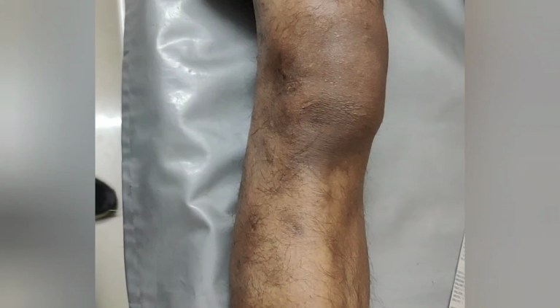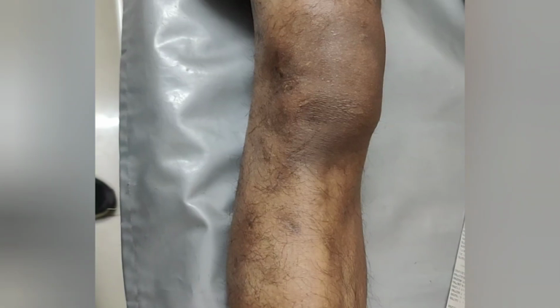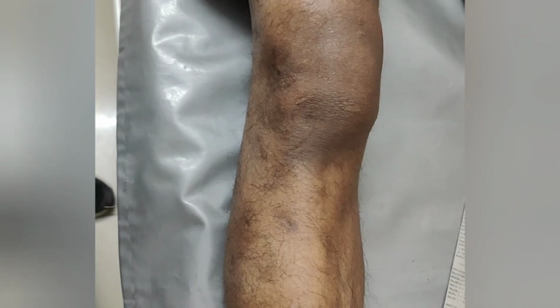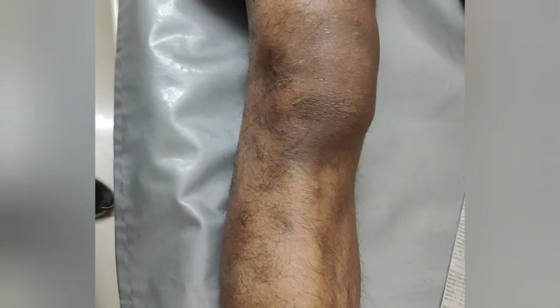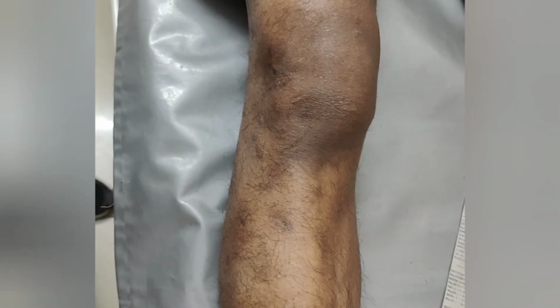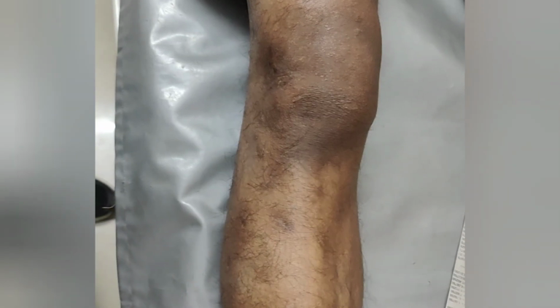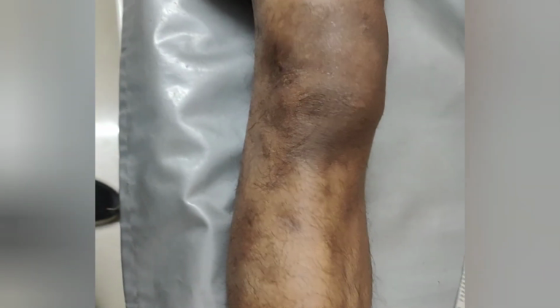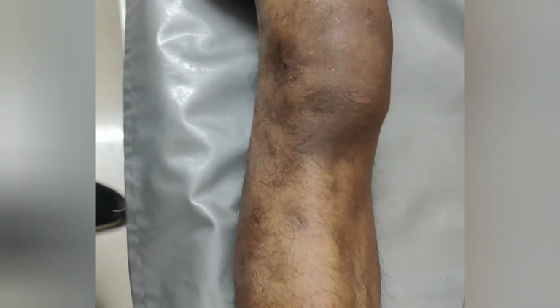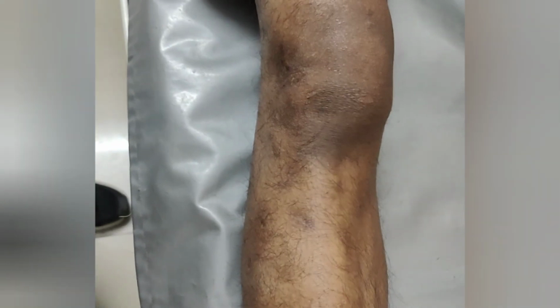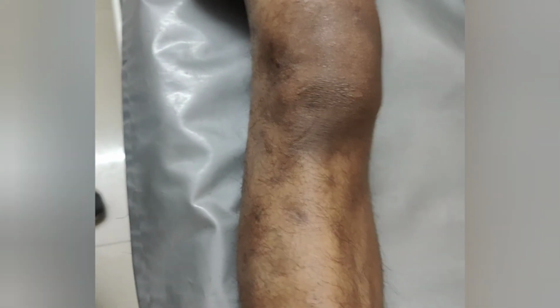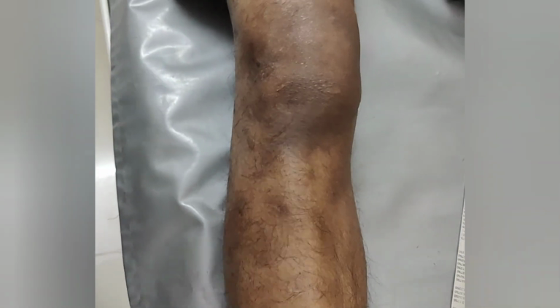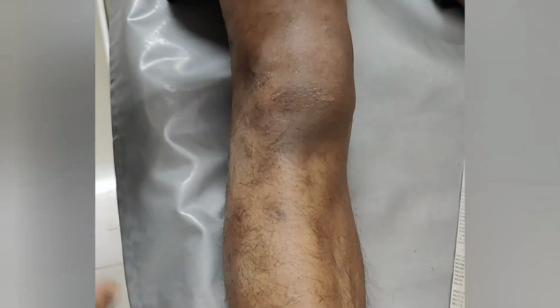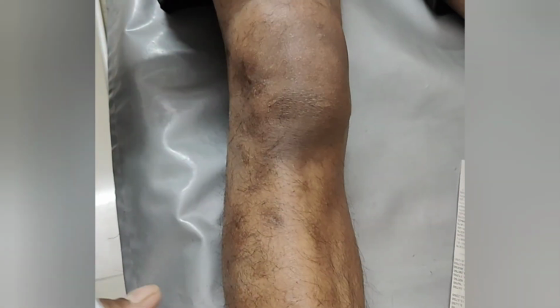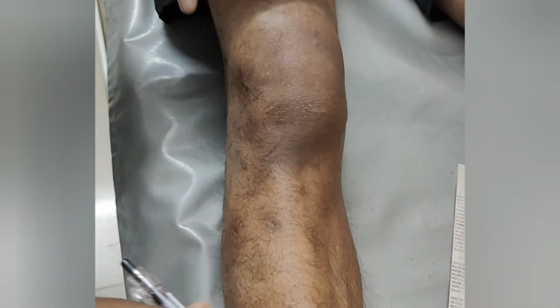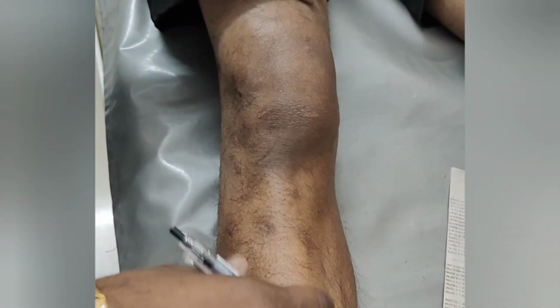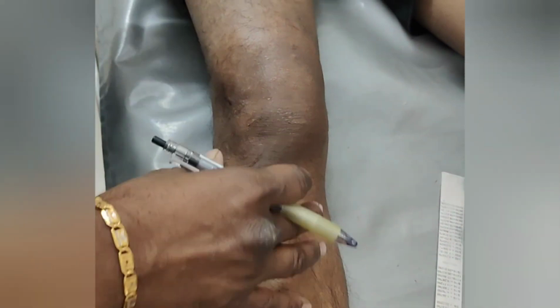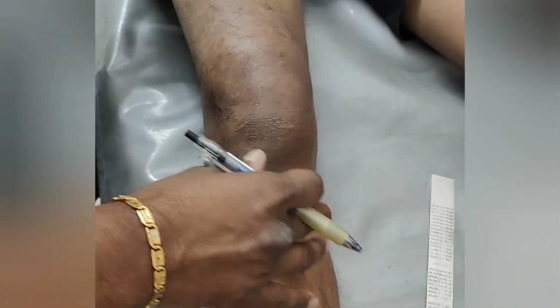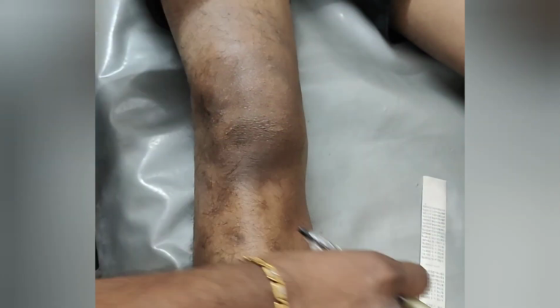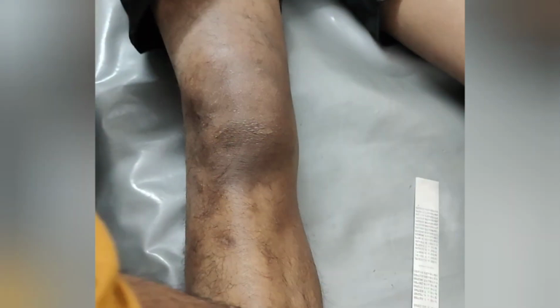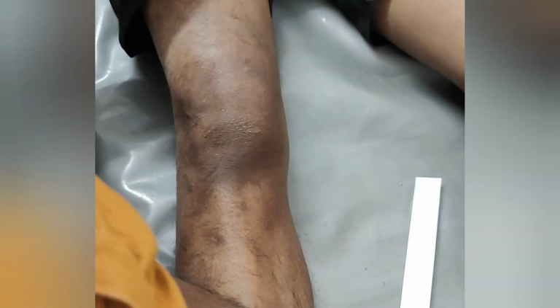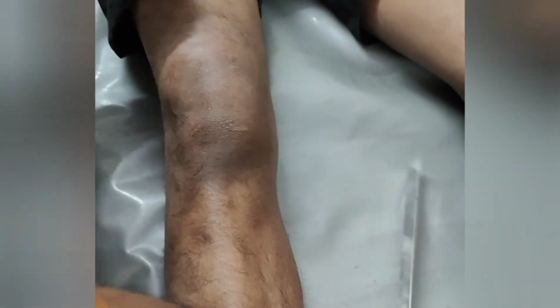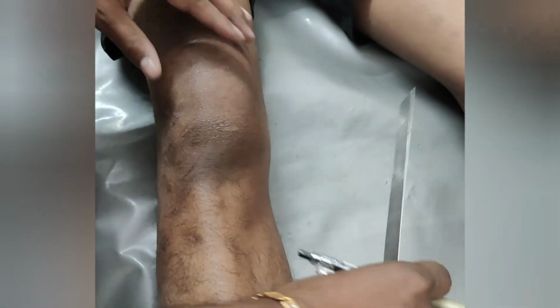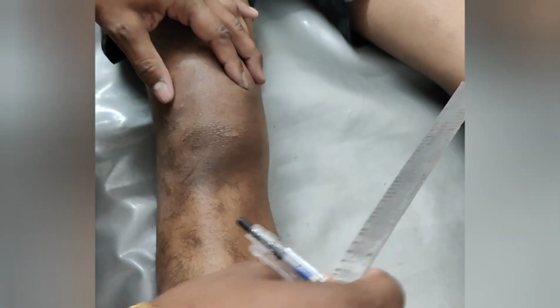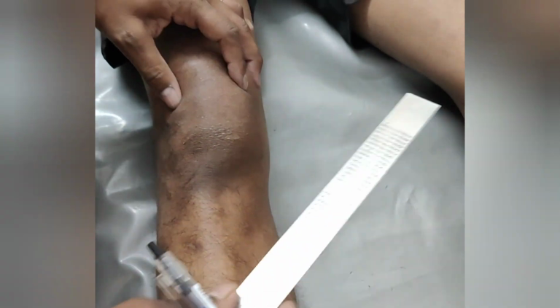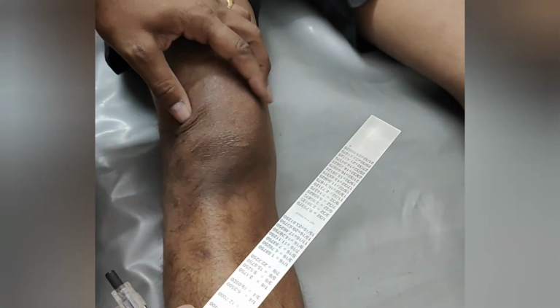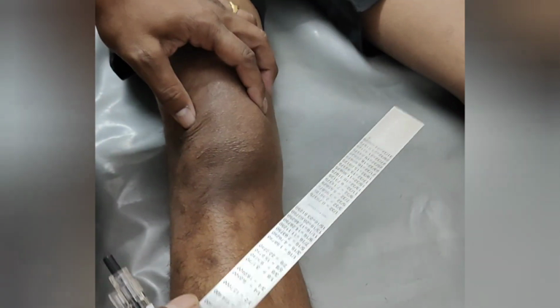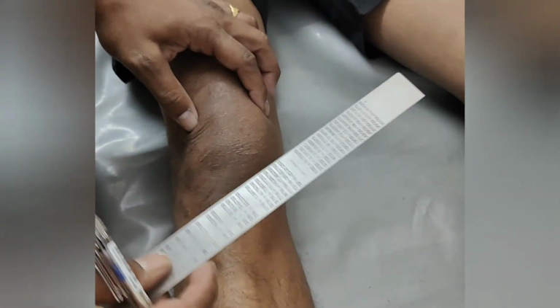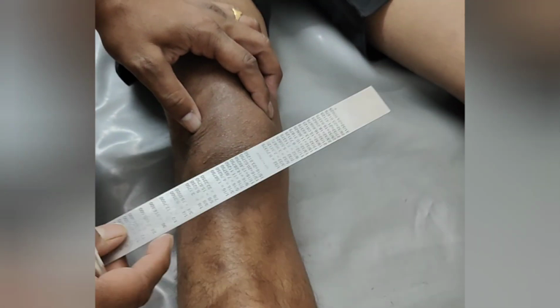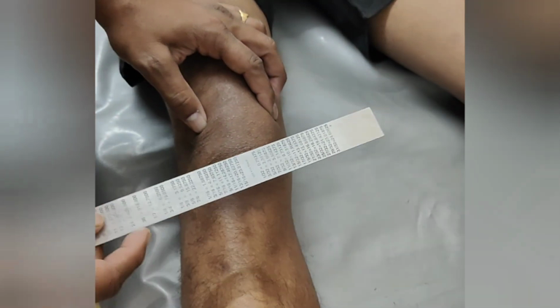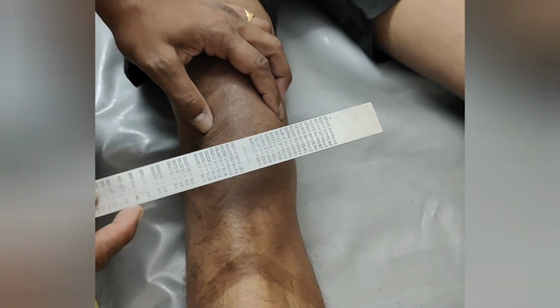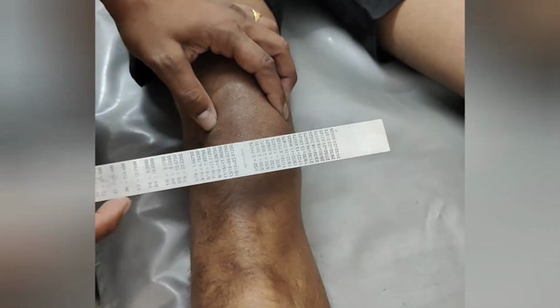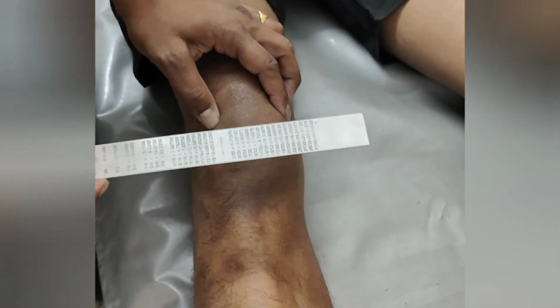Hello friends, today I am going to demonstrate knee aspiration technique.